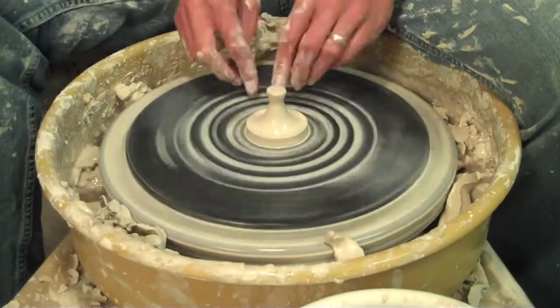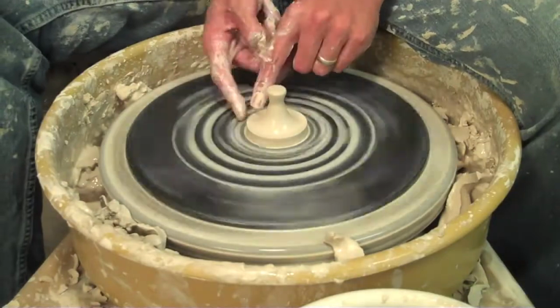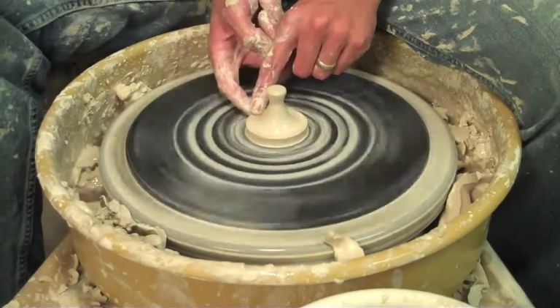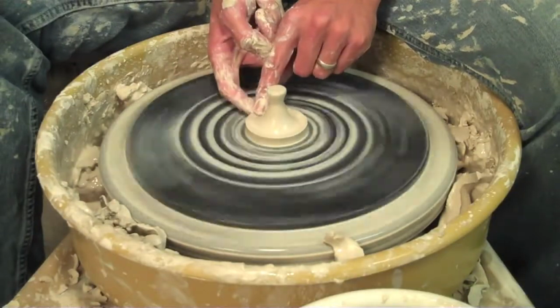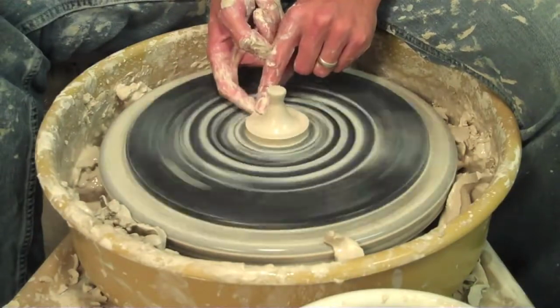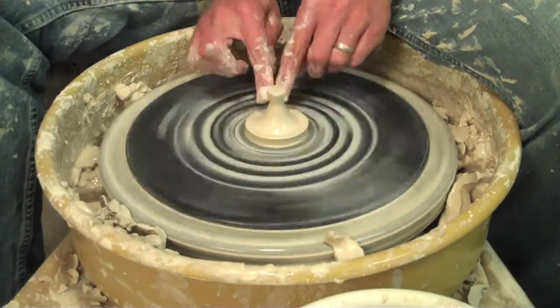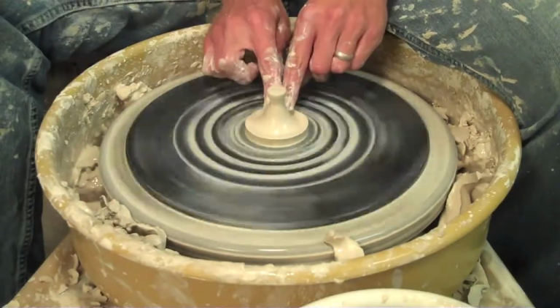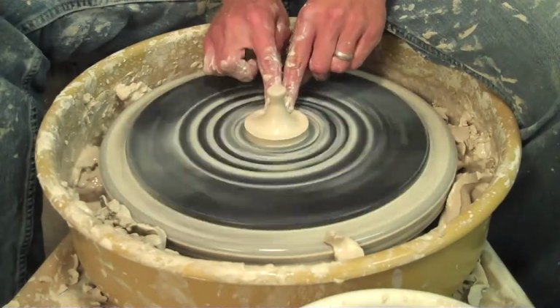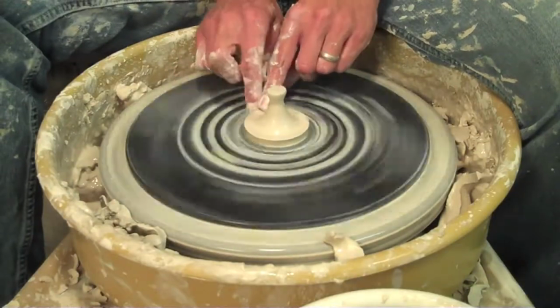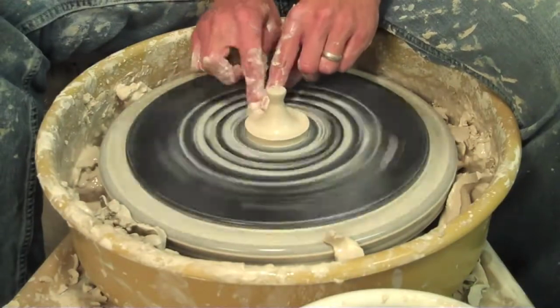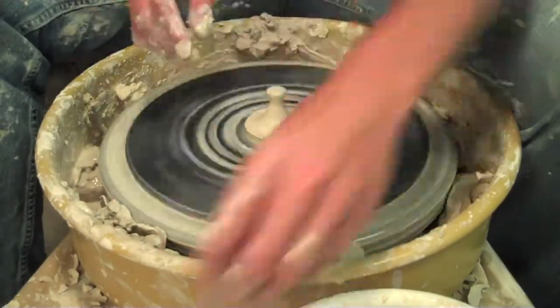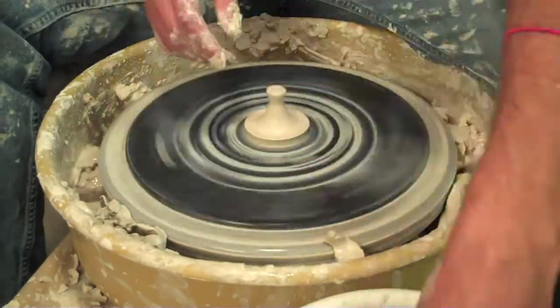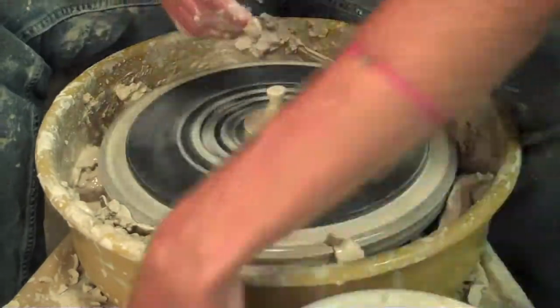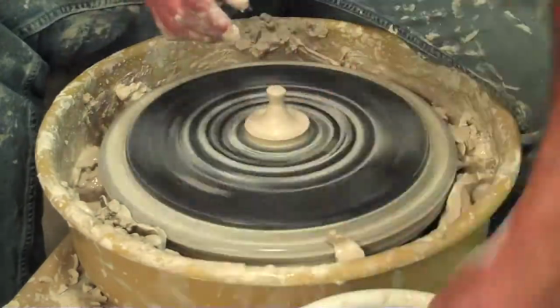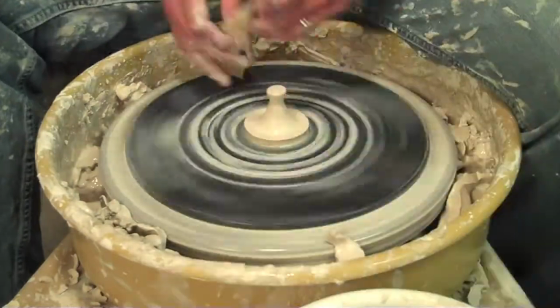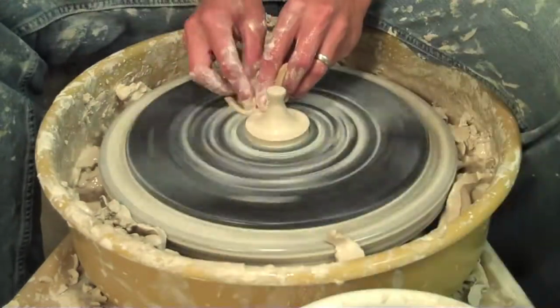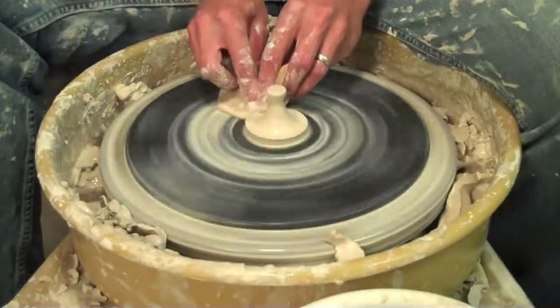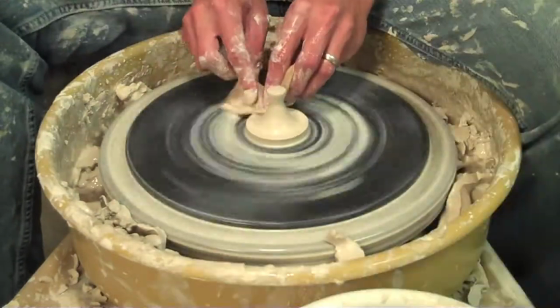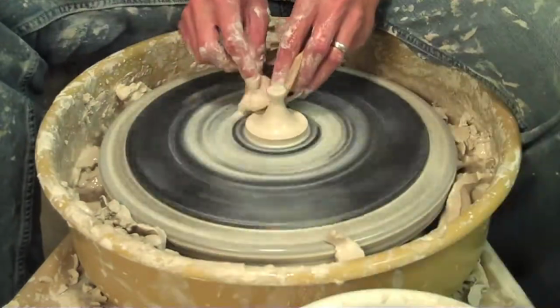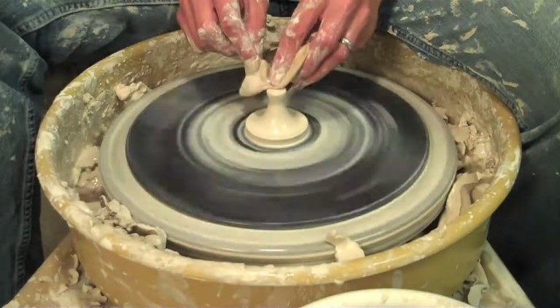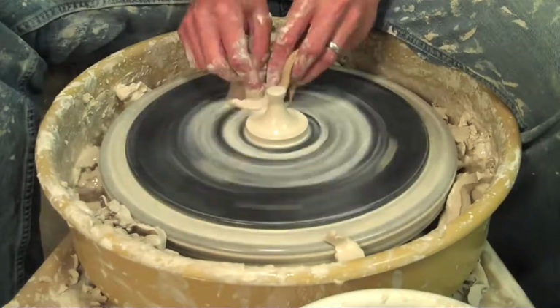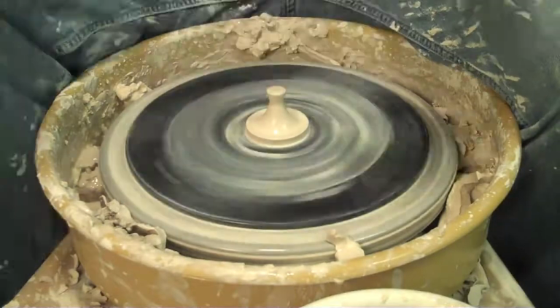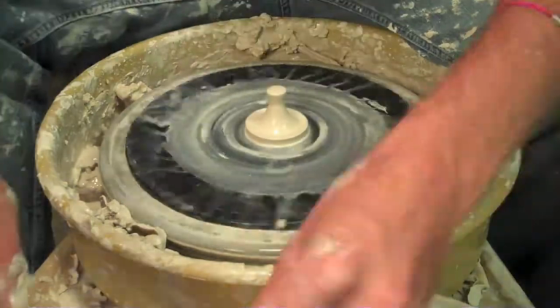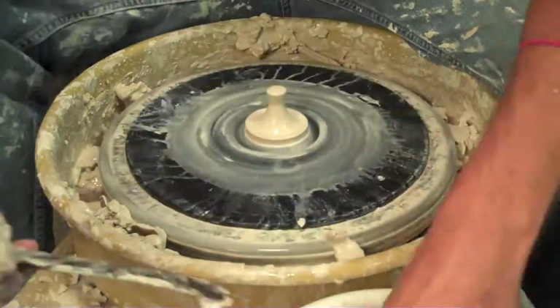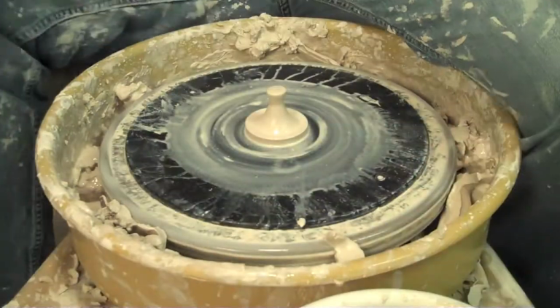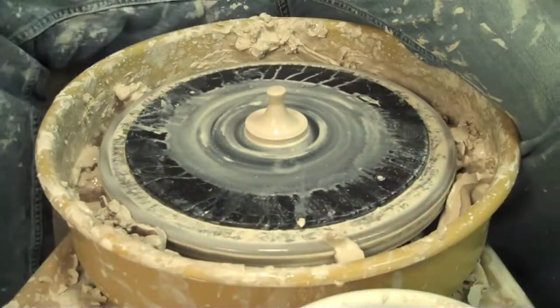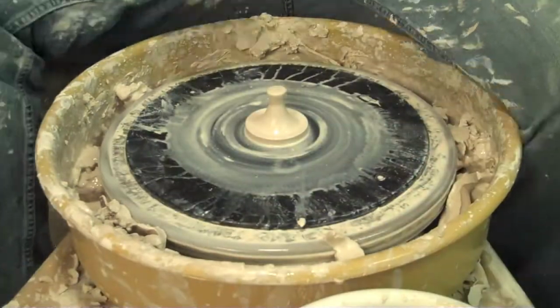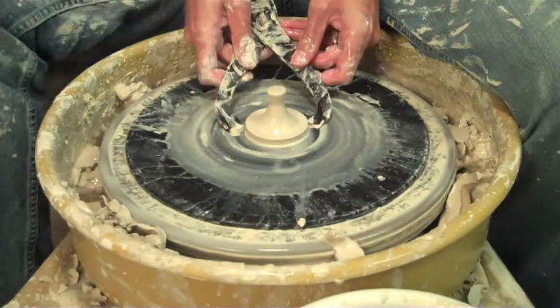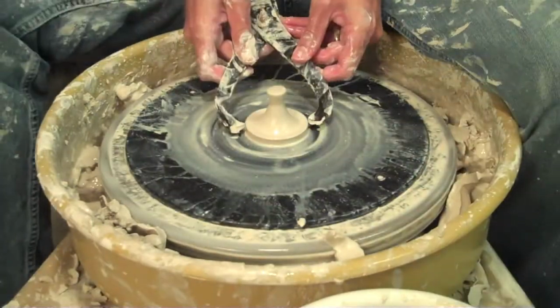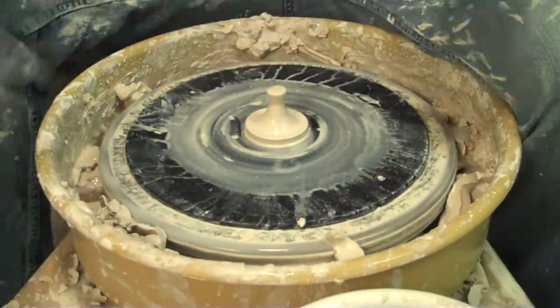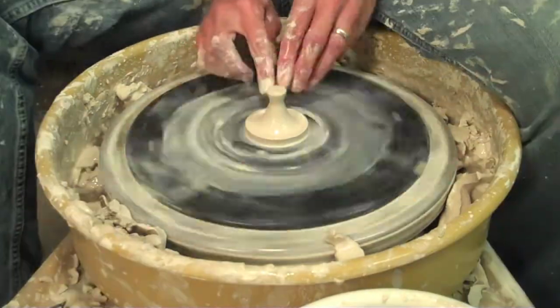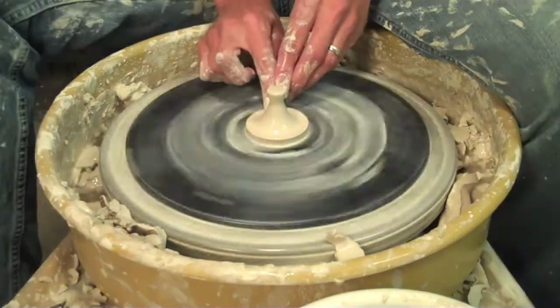More clay is always better. If you have too much, that's okay. Not enough is never okay on this.